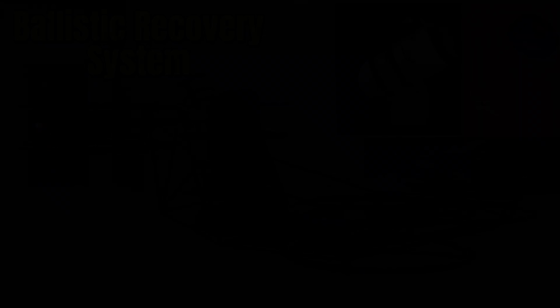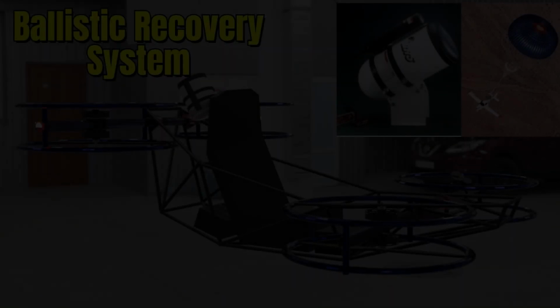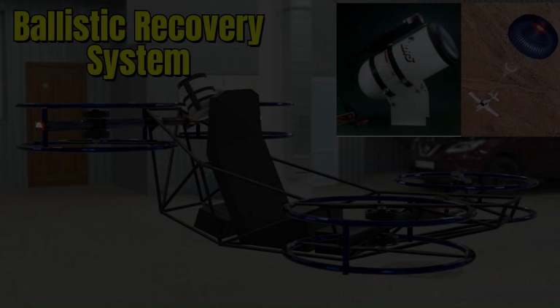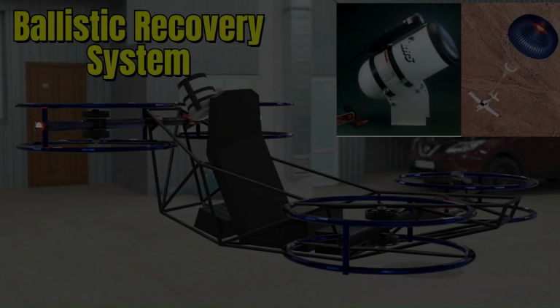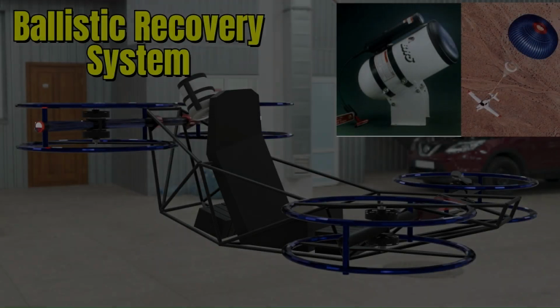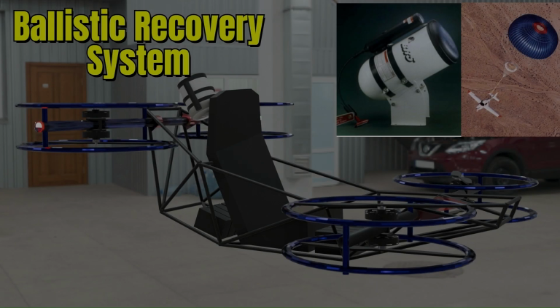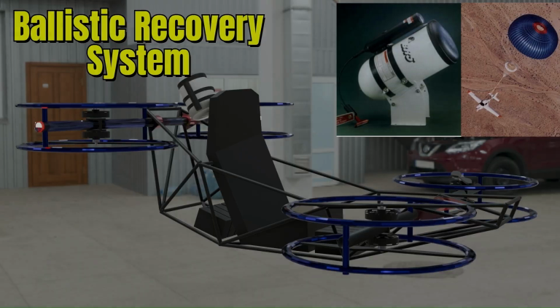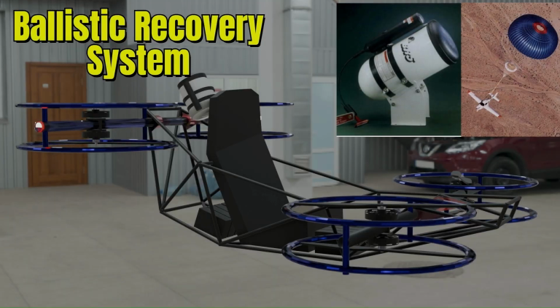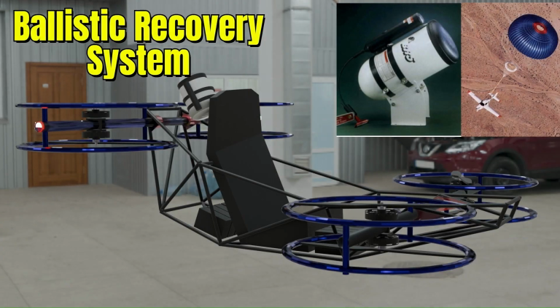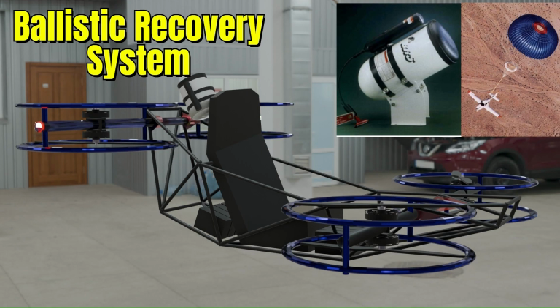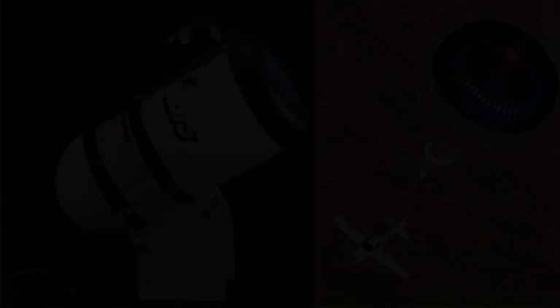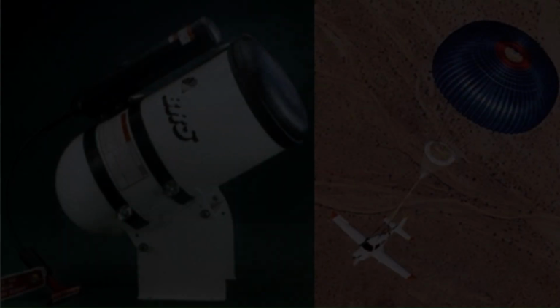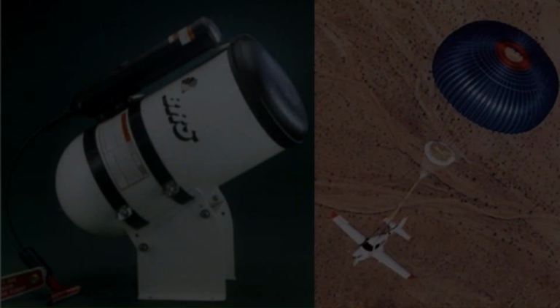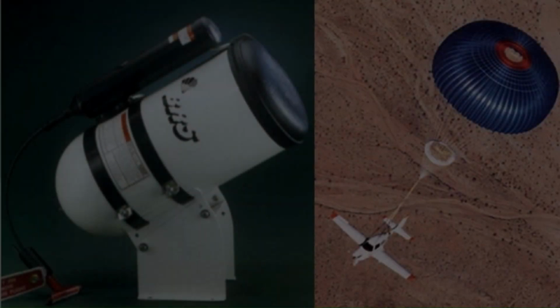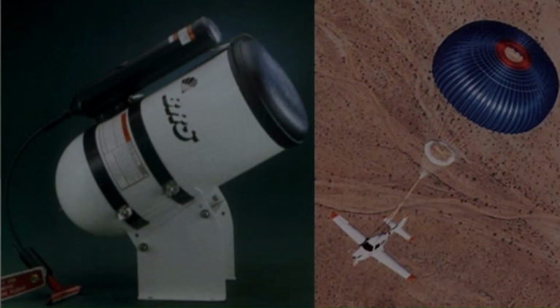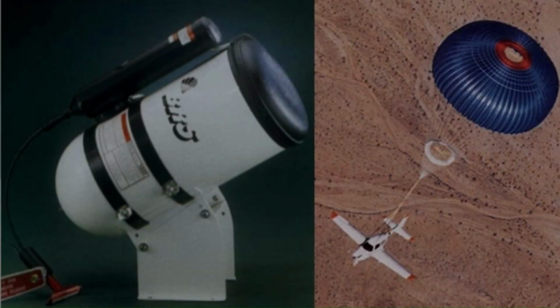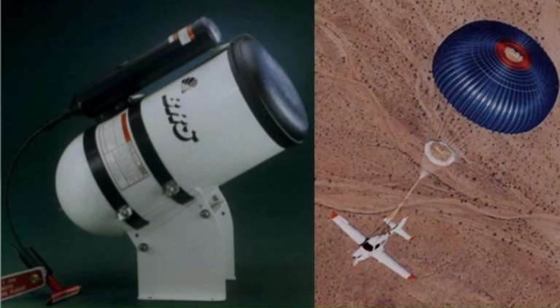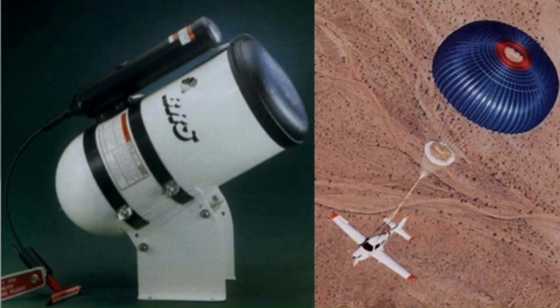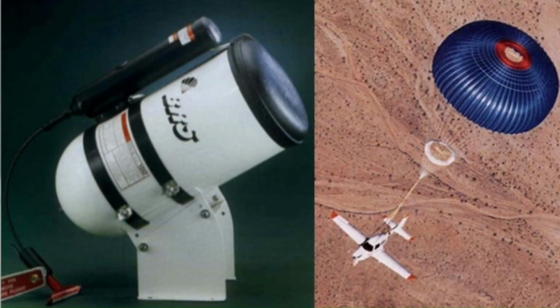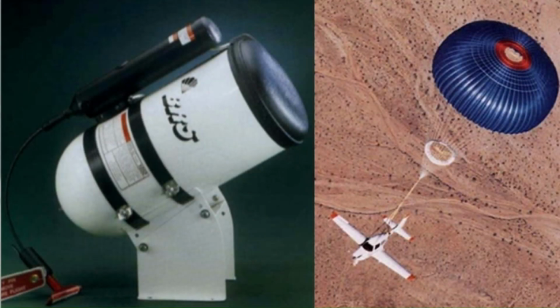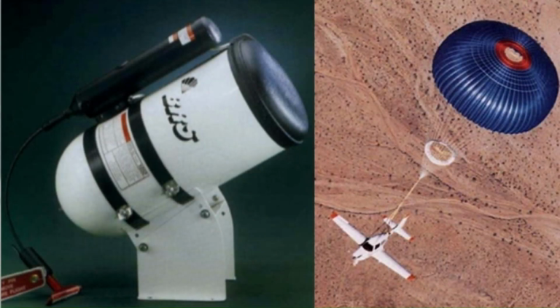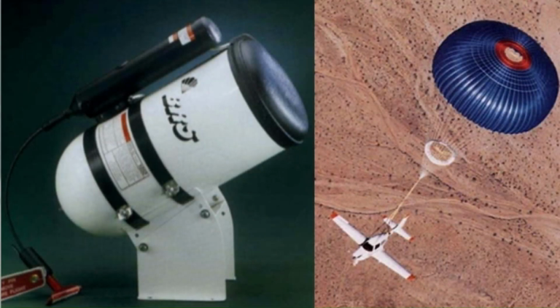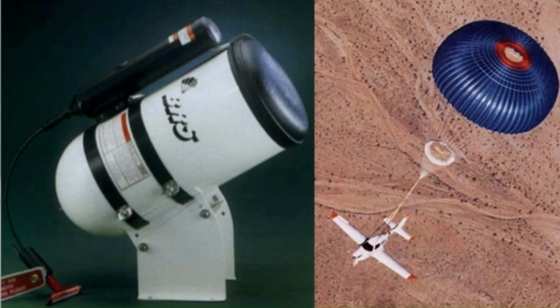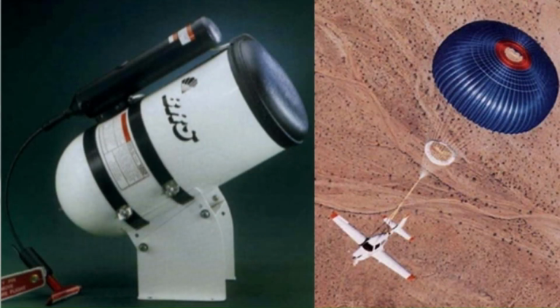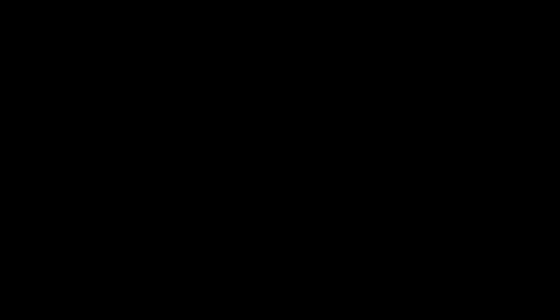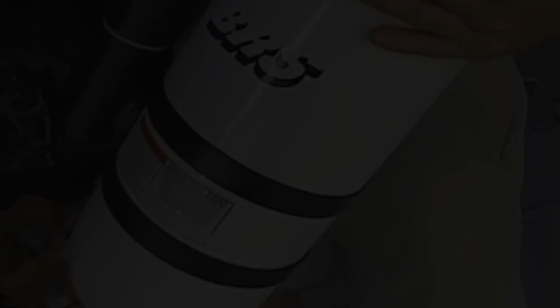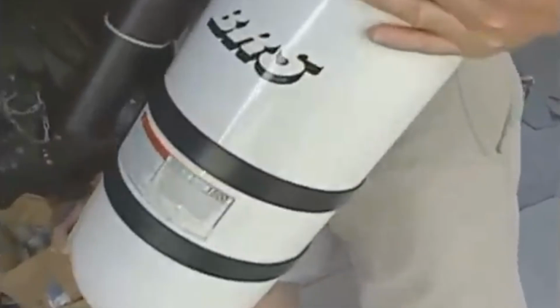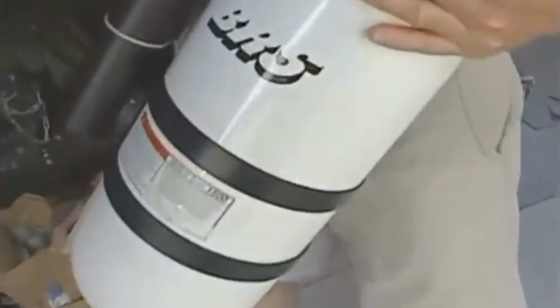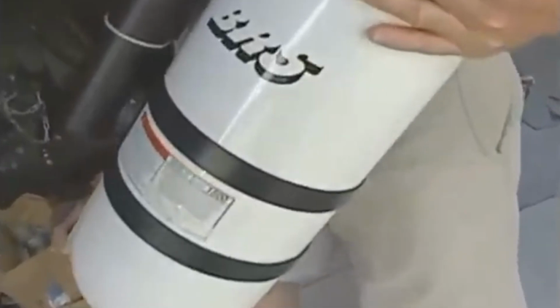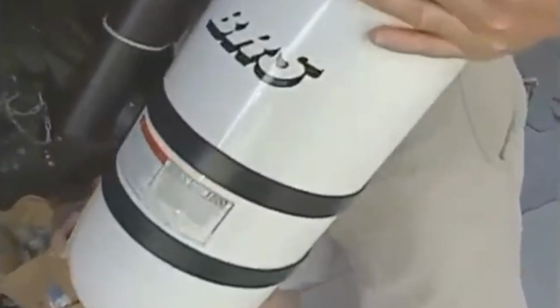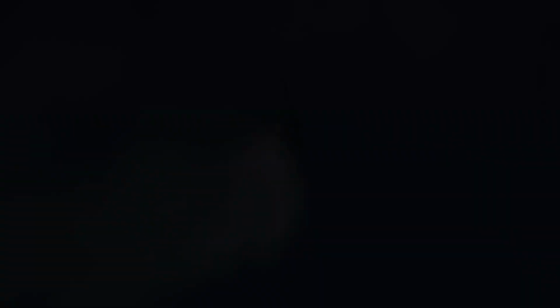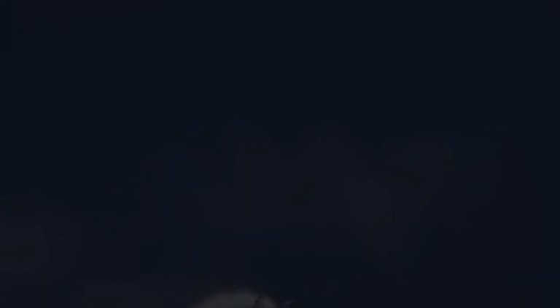Safety comes first. That's why we've added an emergency parachute system. In the rare case of a failure, it deploys automatically, keeping everyone on board safe.